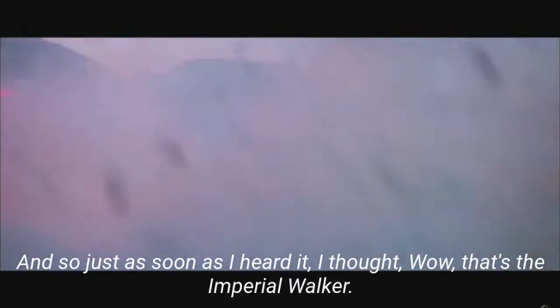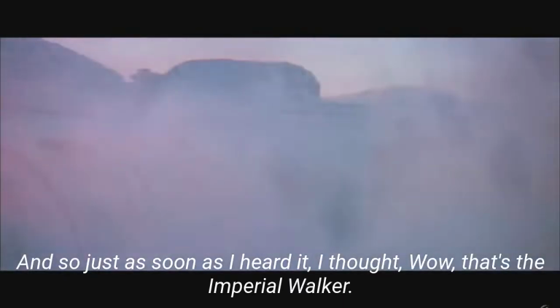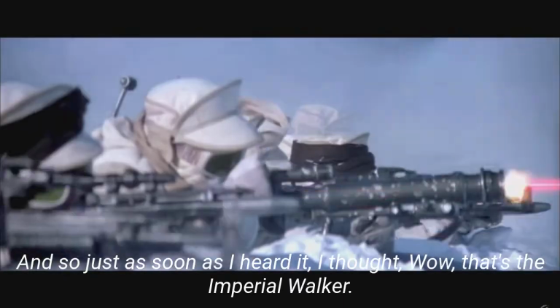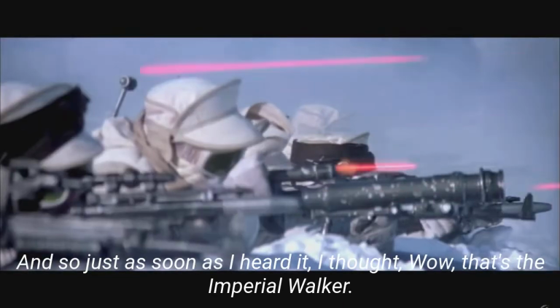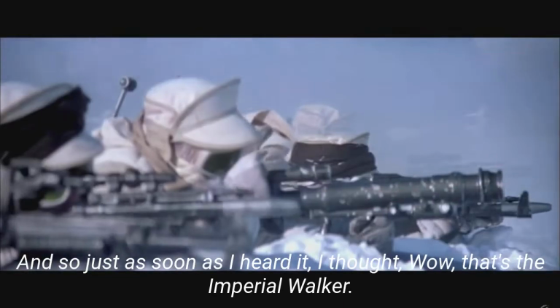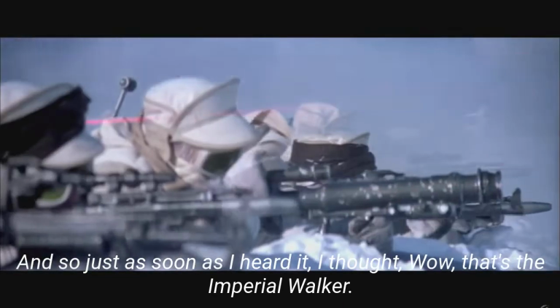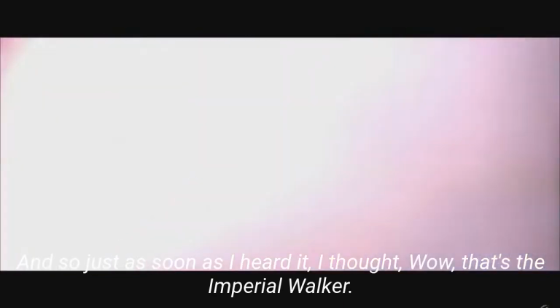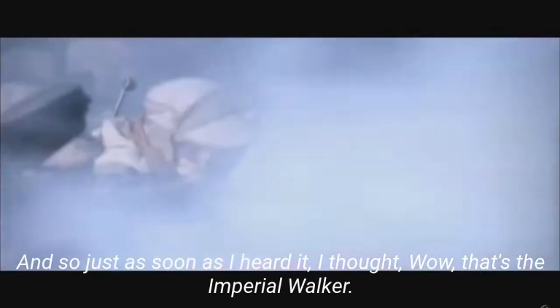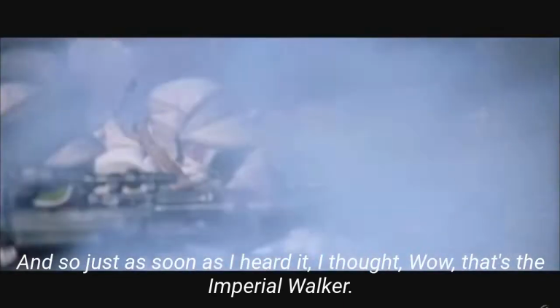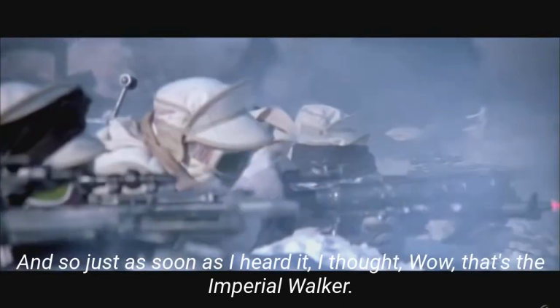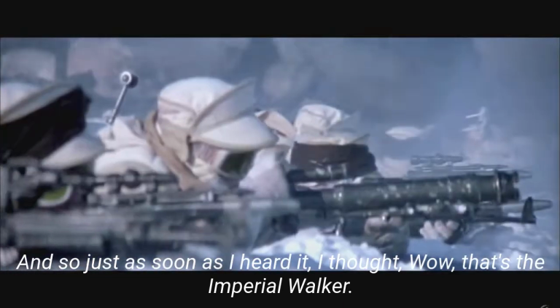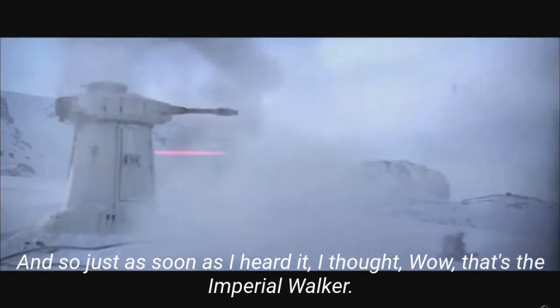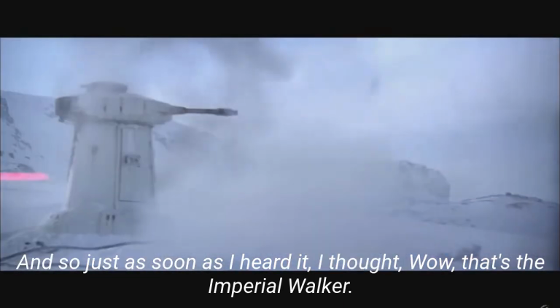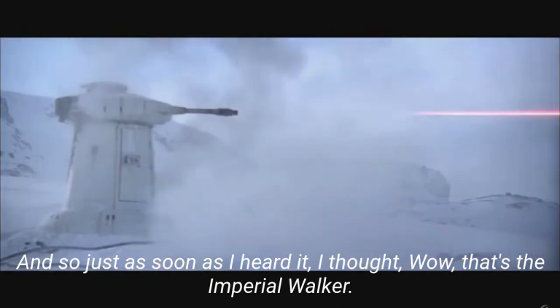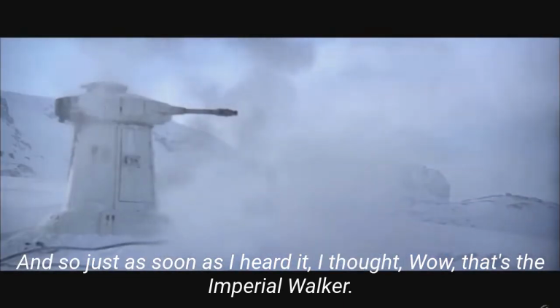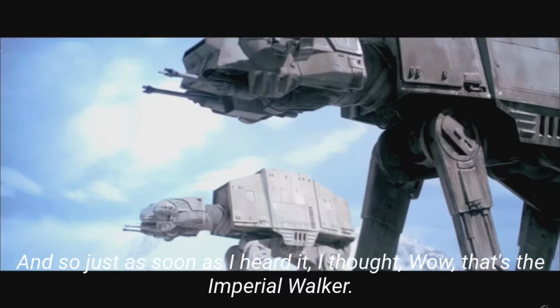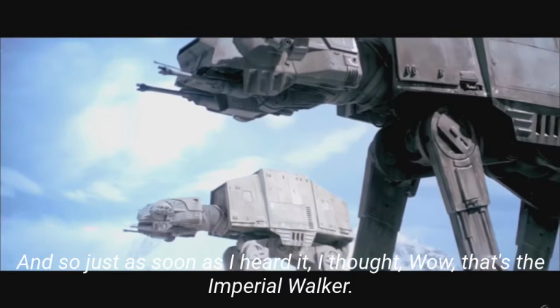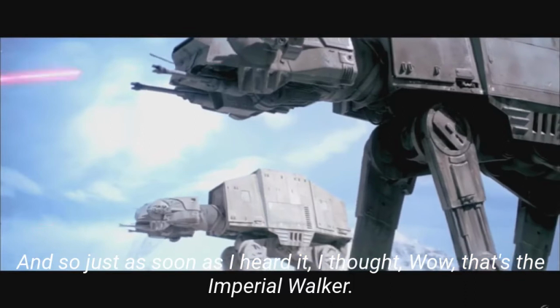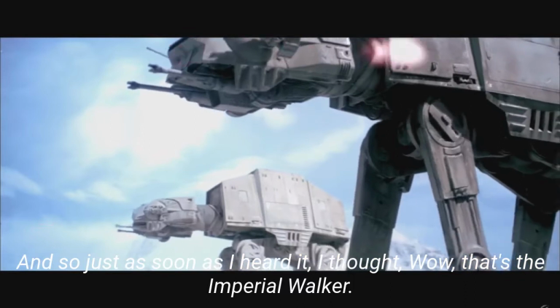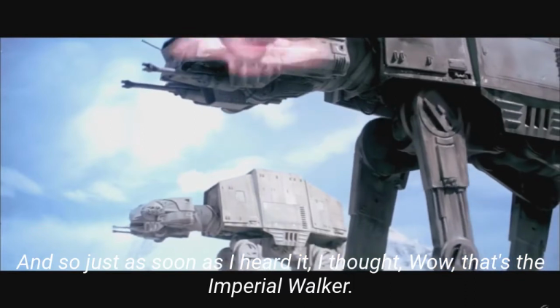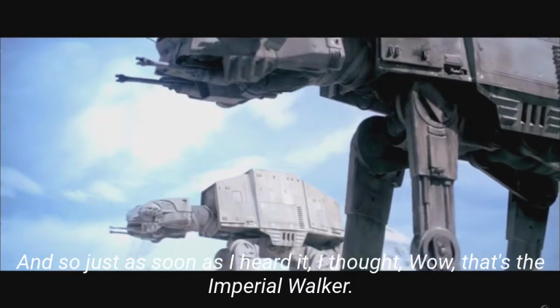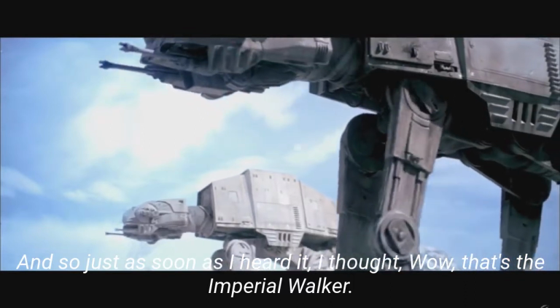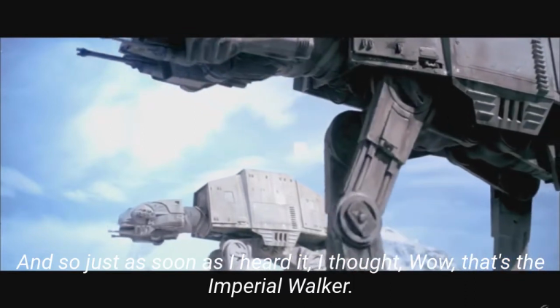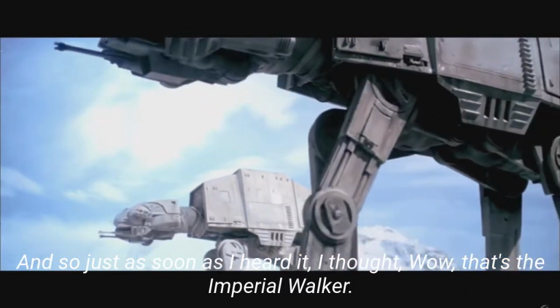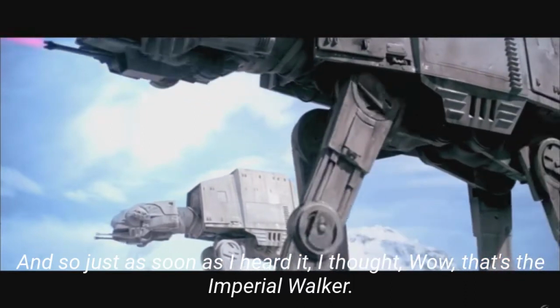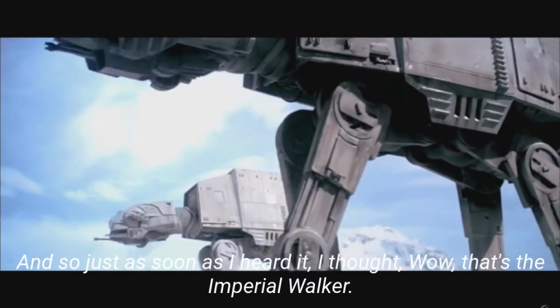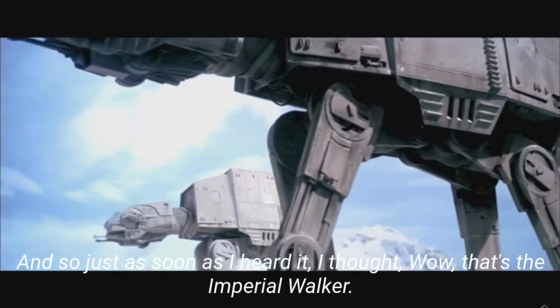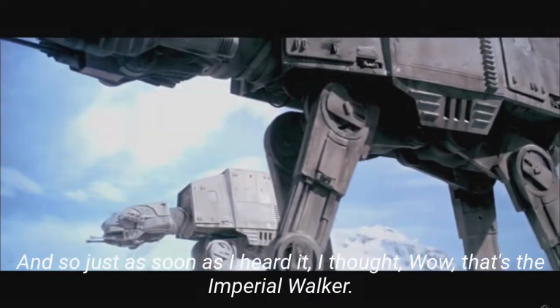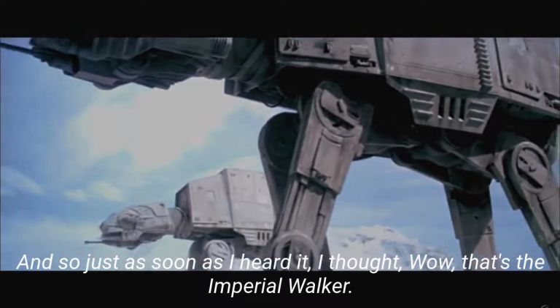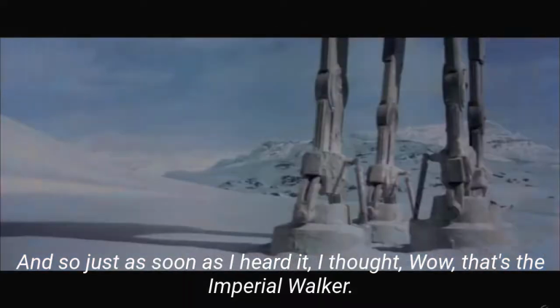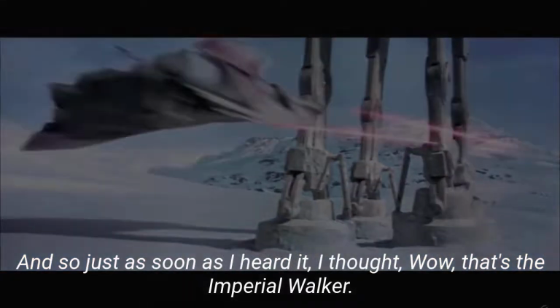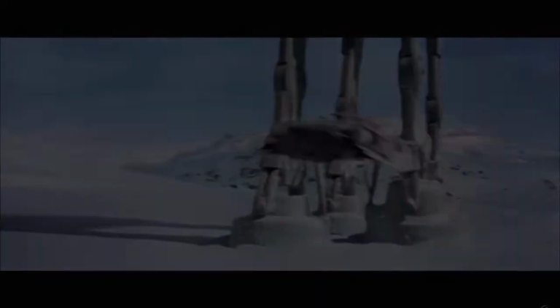And so just as soon as I heard it, I thought, wow, that's the Imperial Walker.